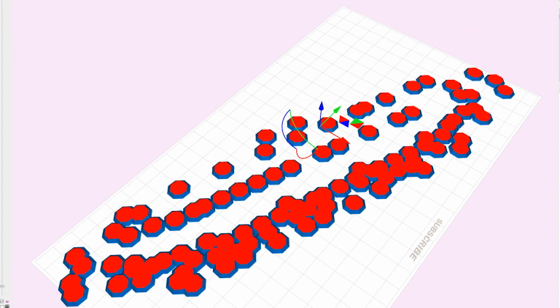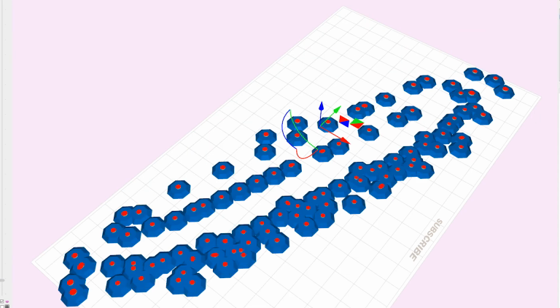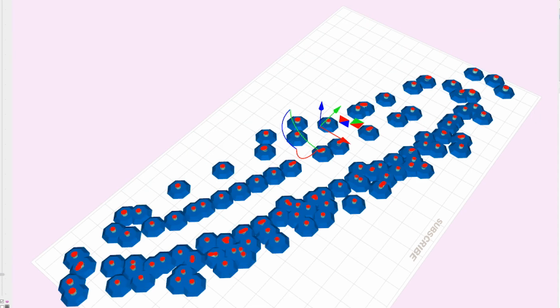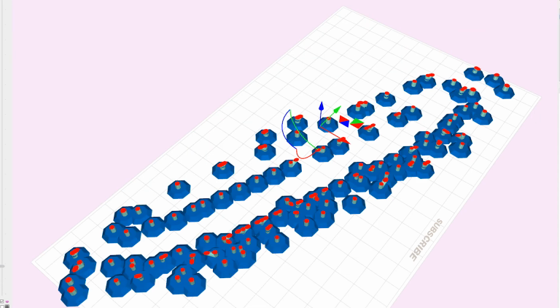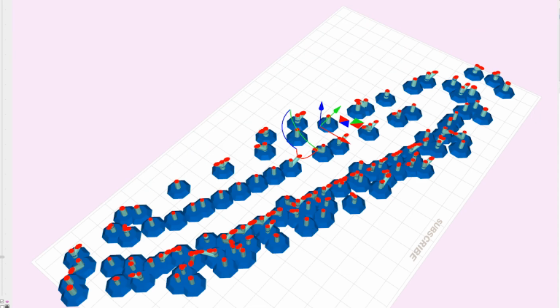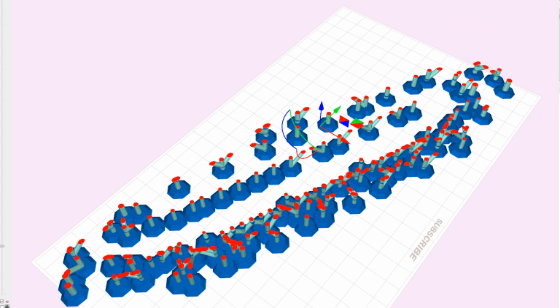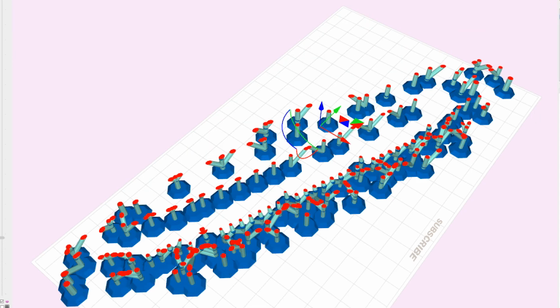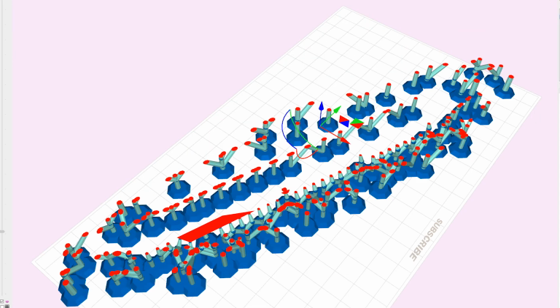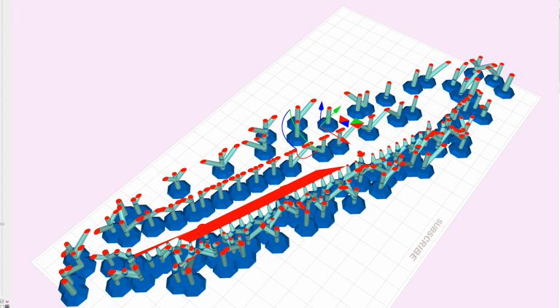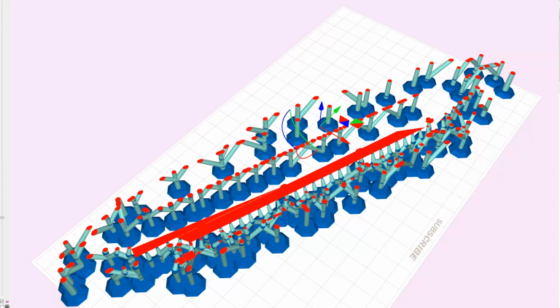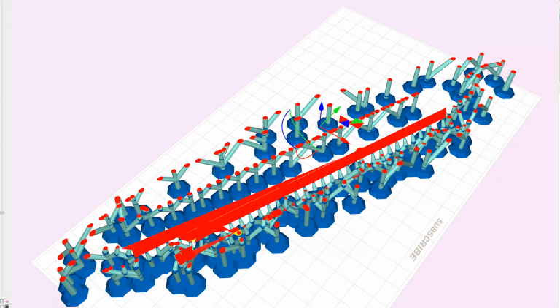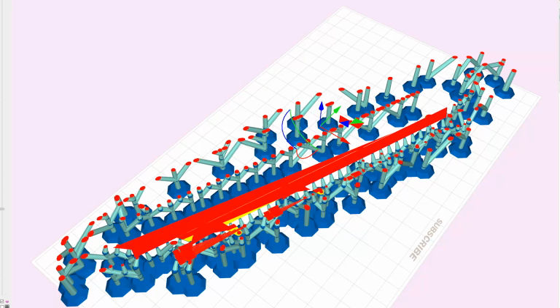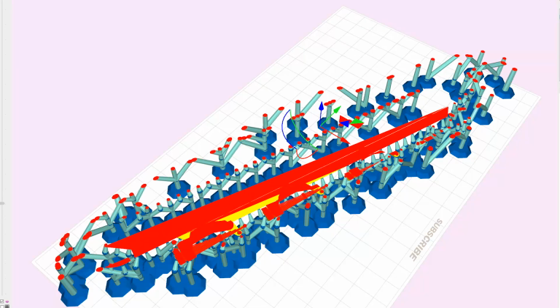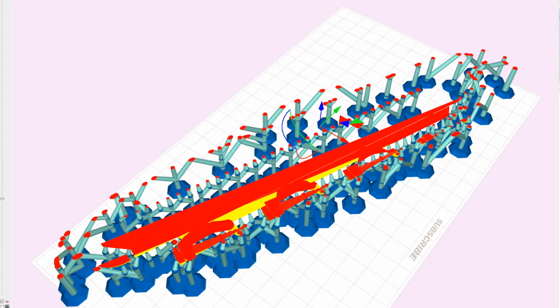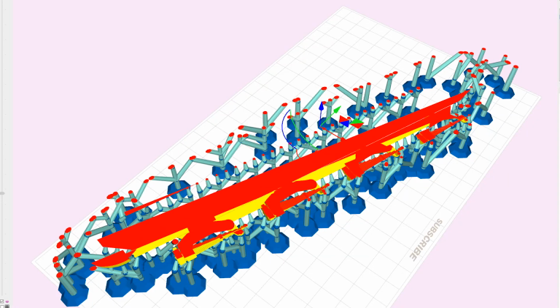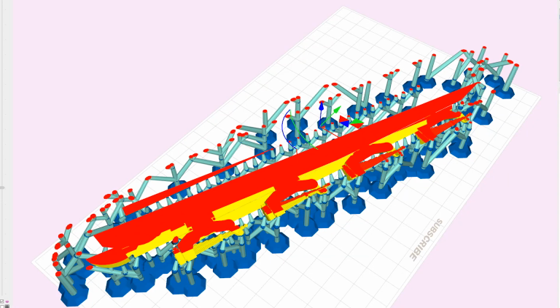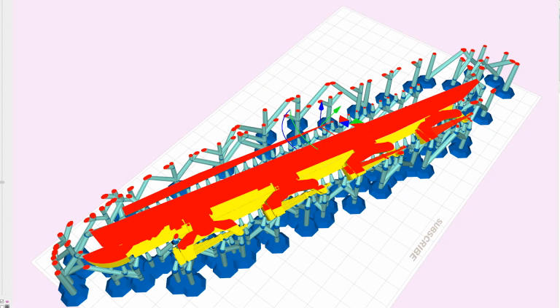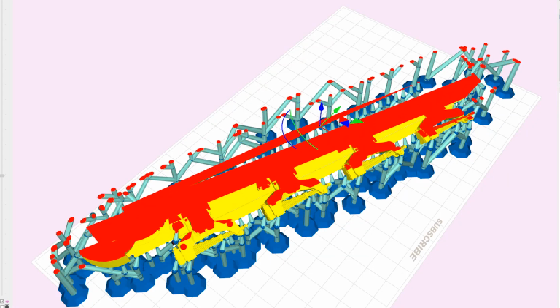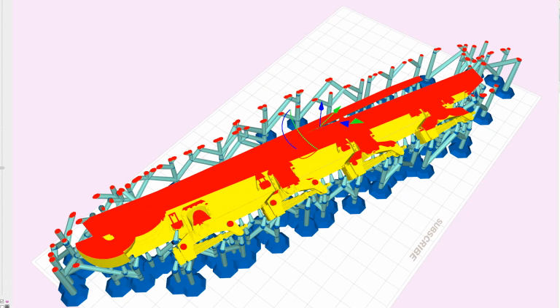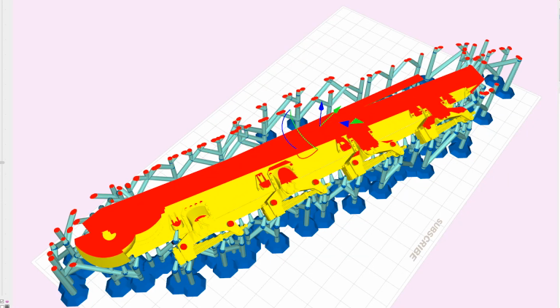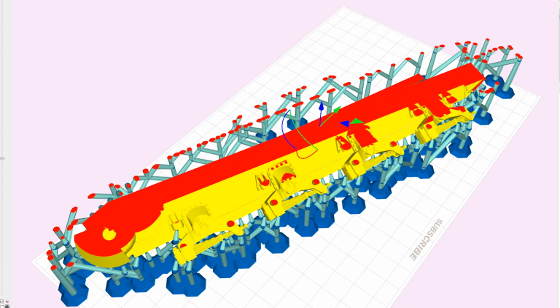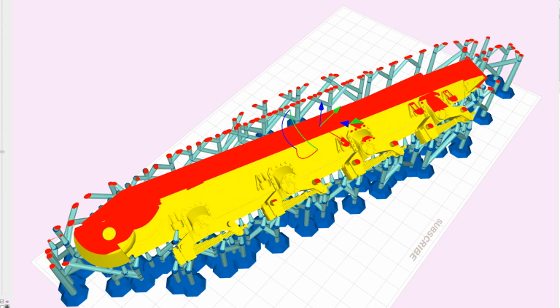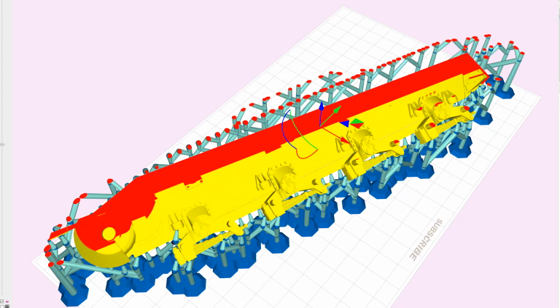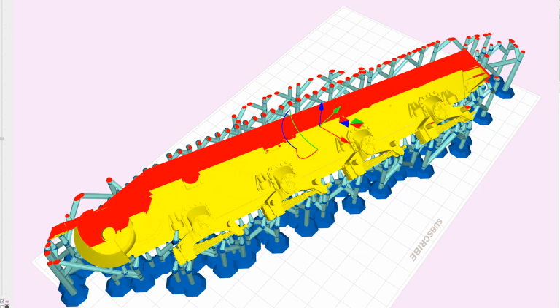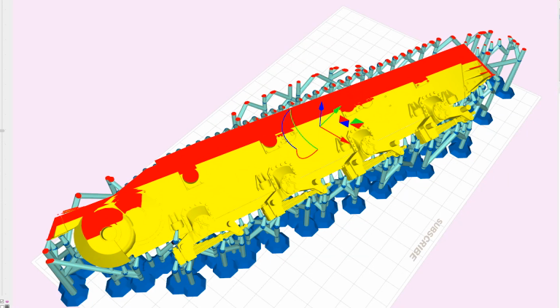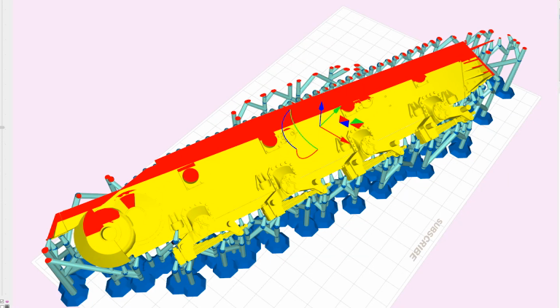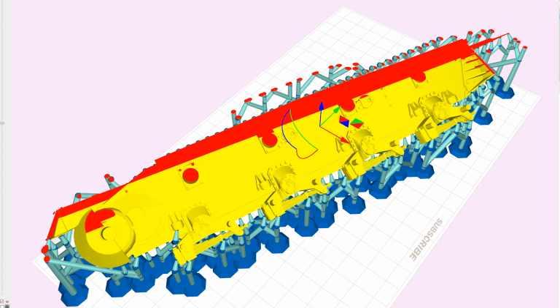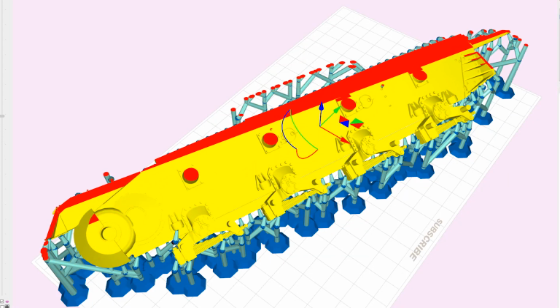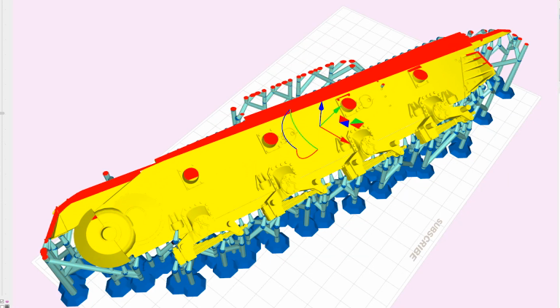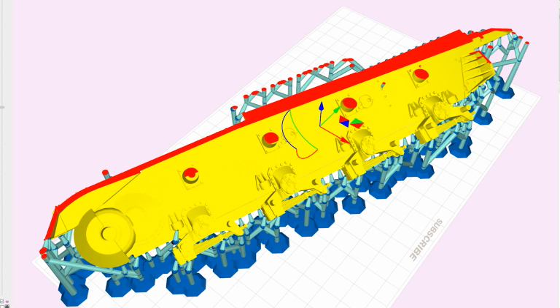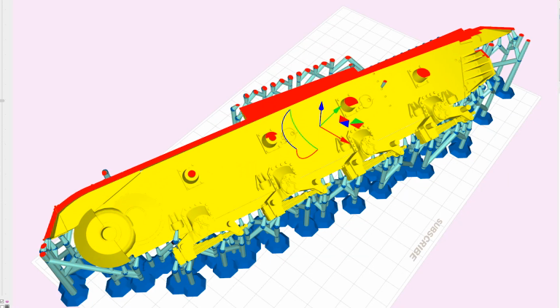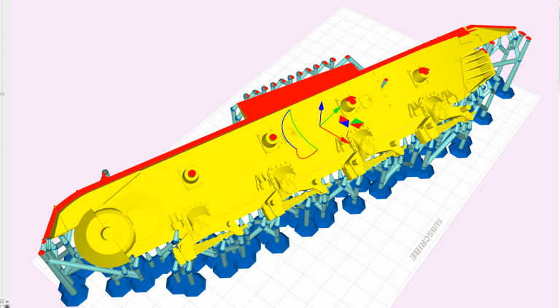Now I adjust the angle of the print to try and get the best result and let the software automatically generate the support structure.